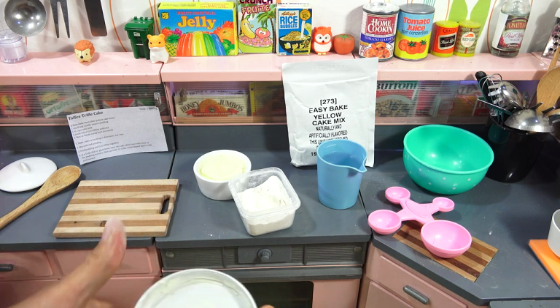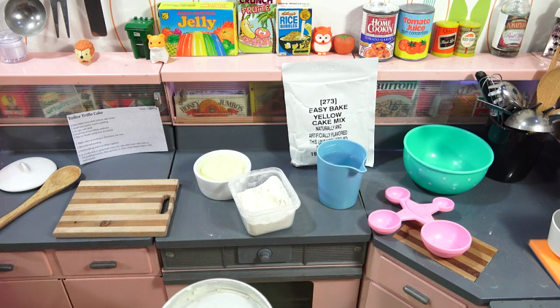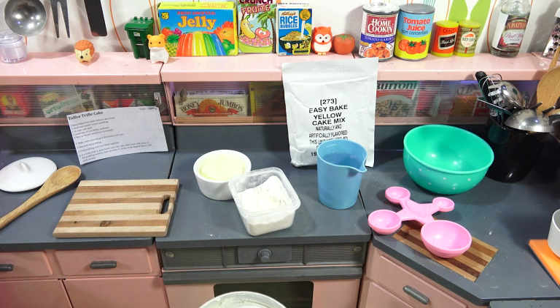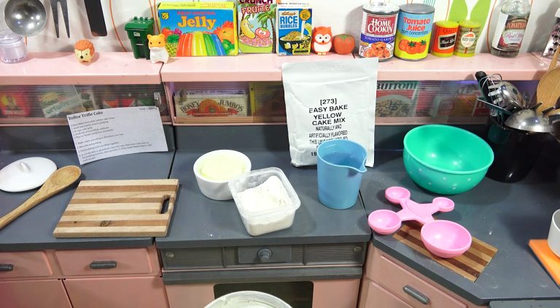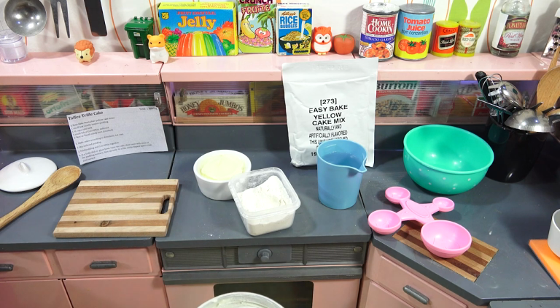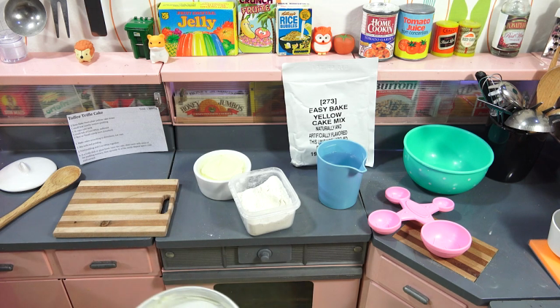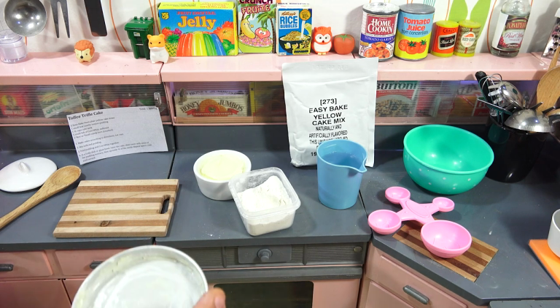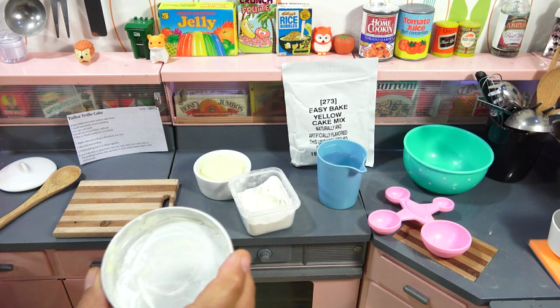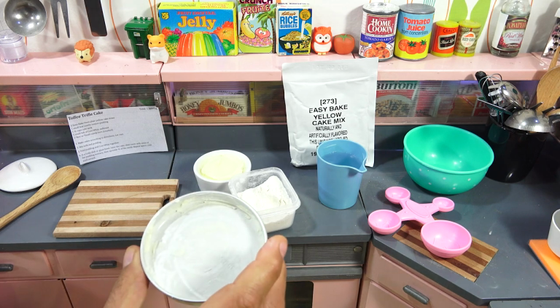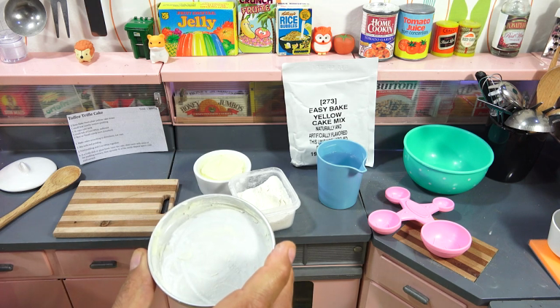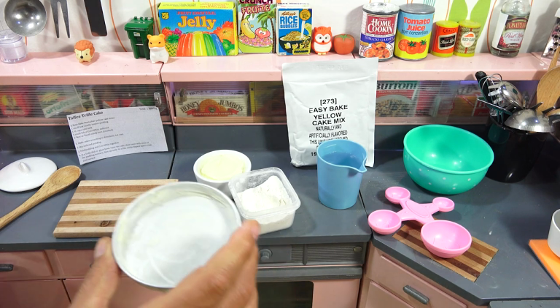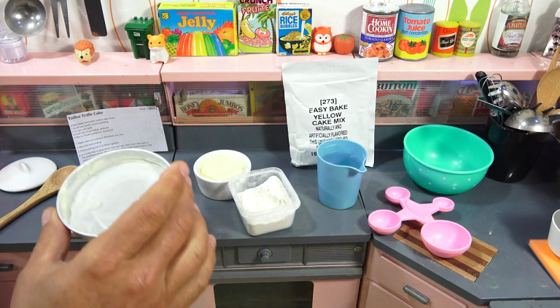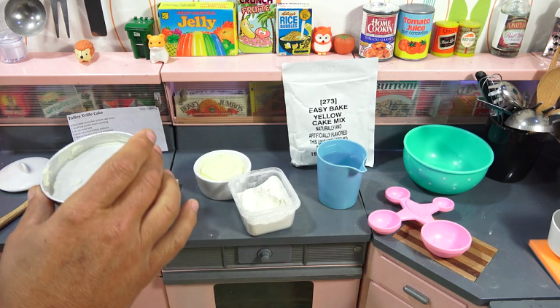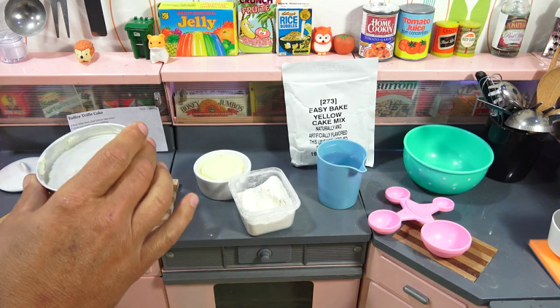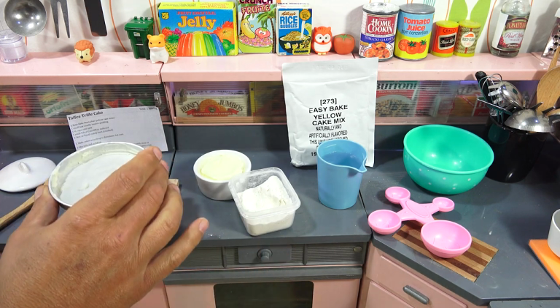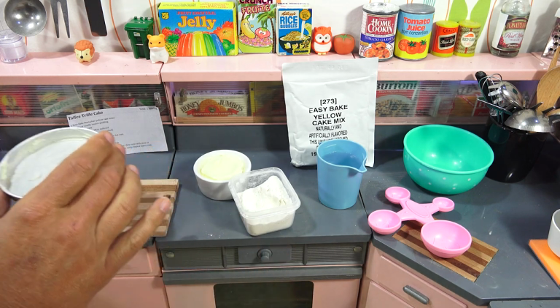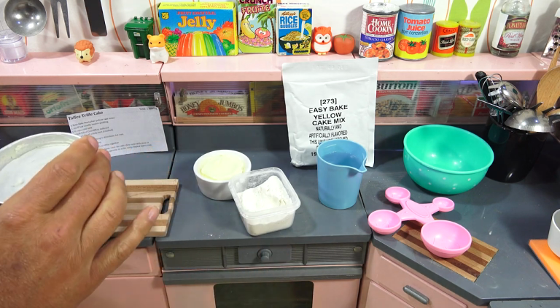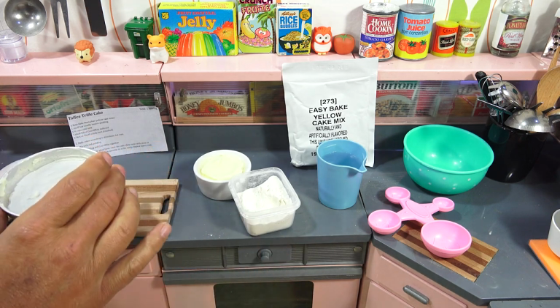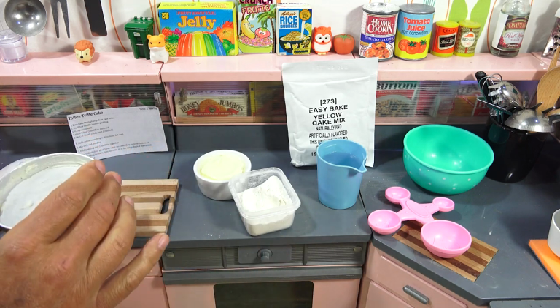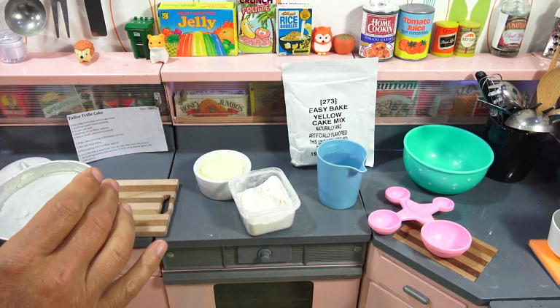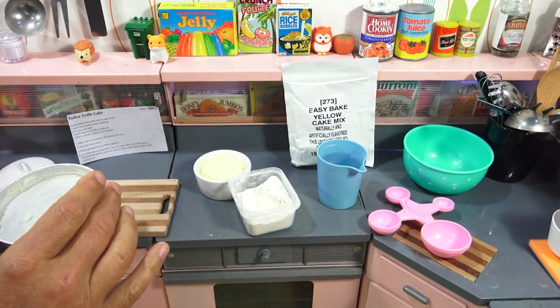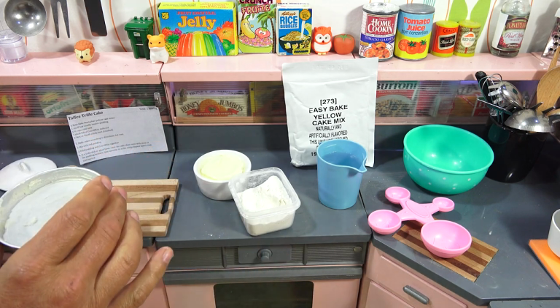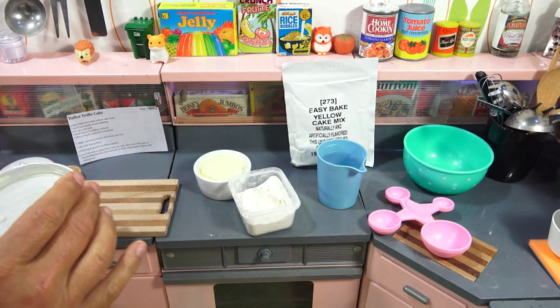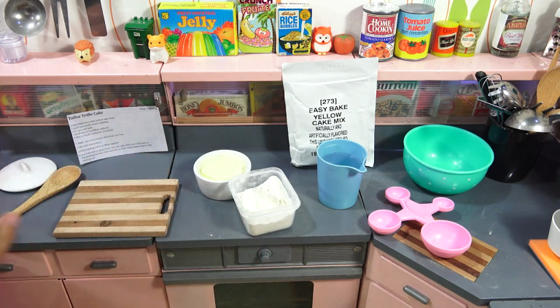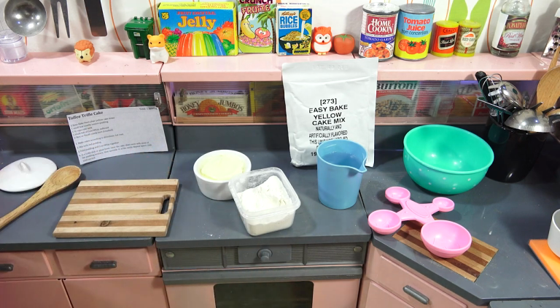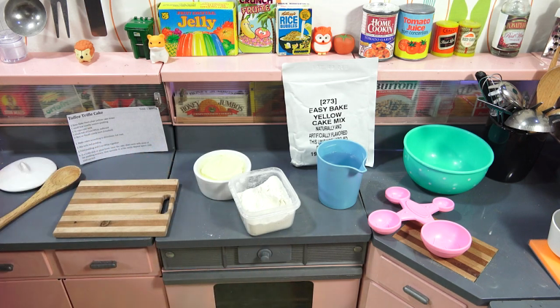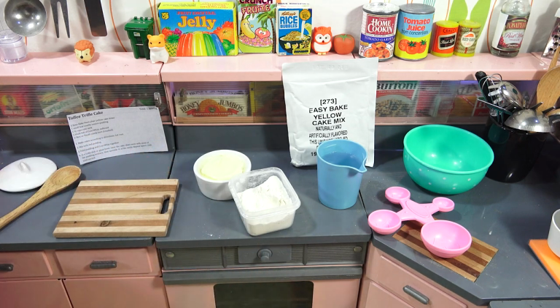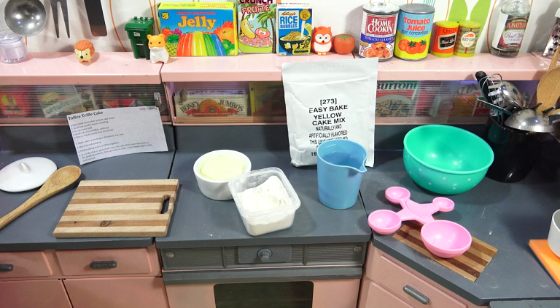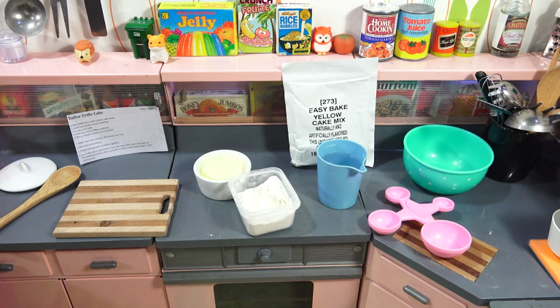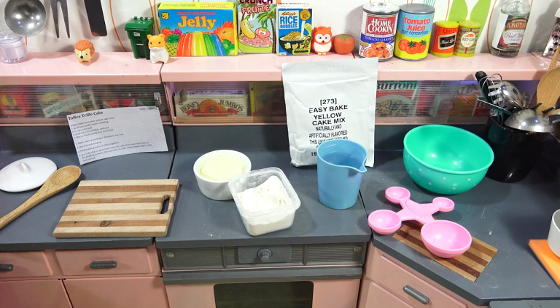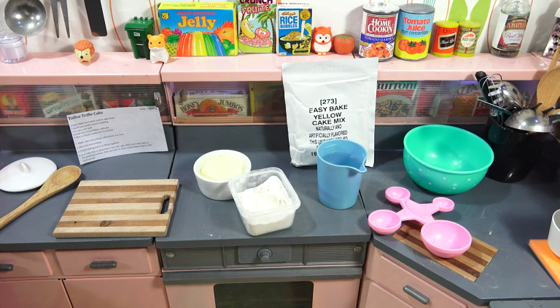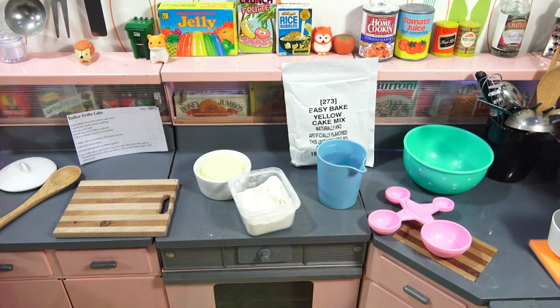Pan one is ready. Let me just do pan two while I'm here.